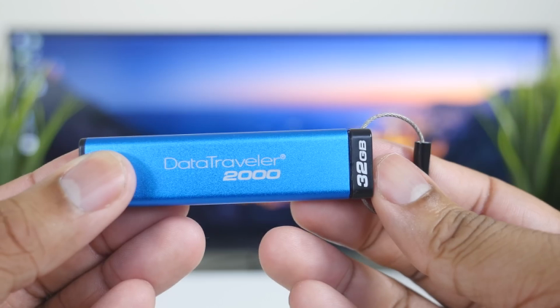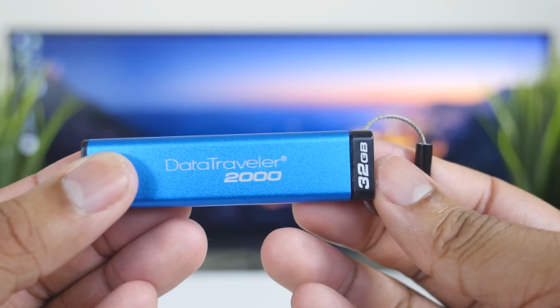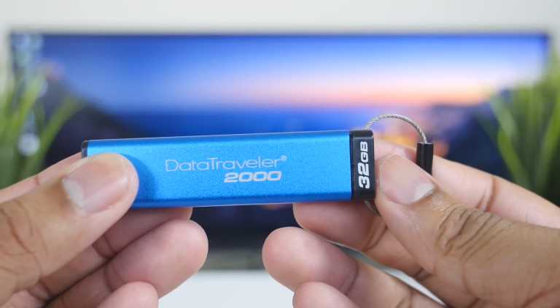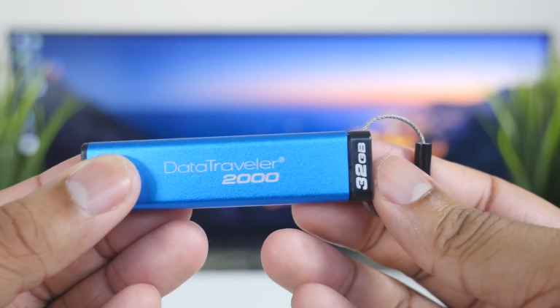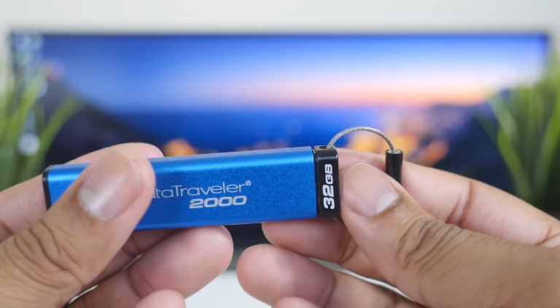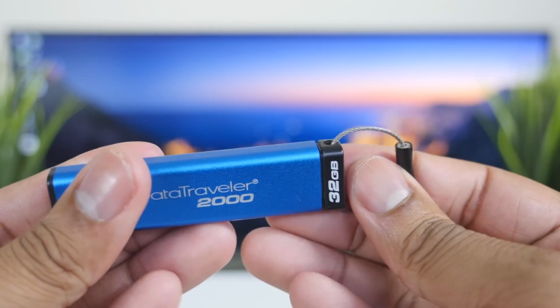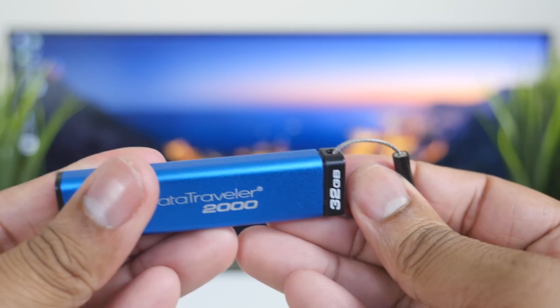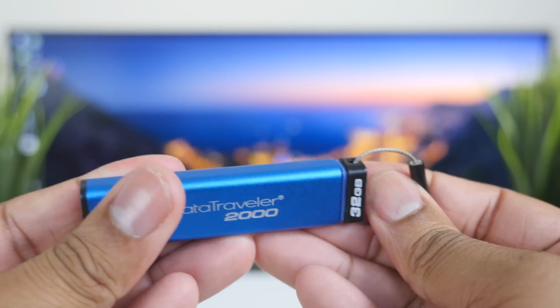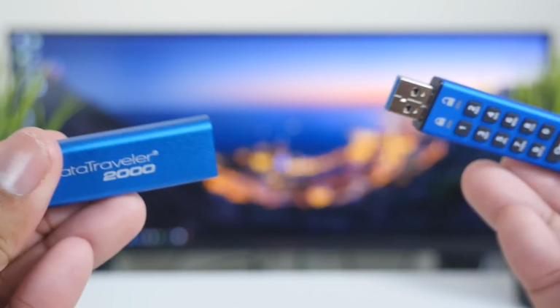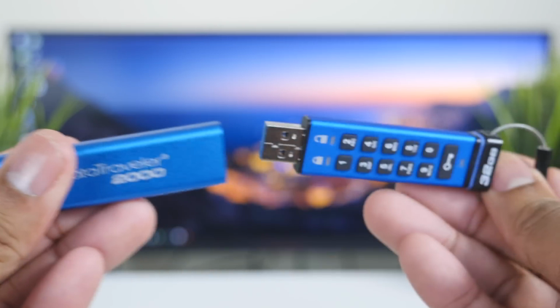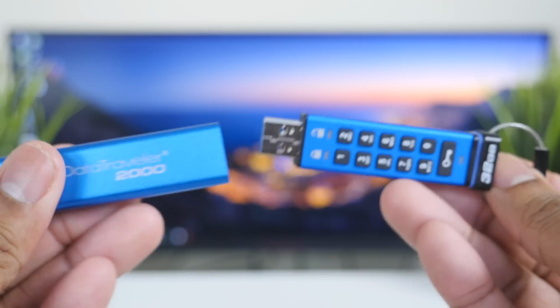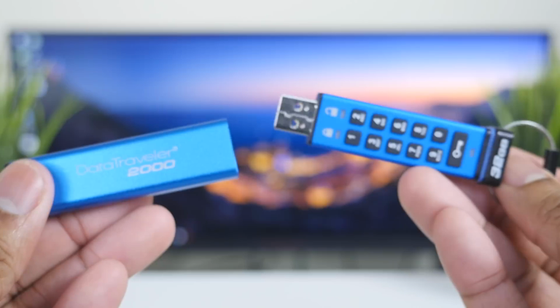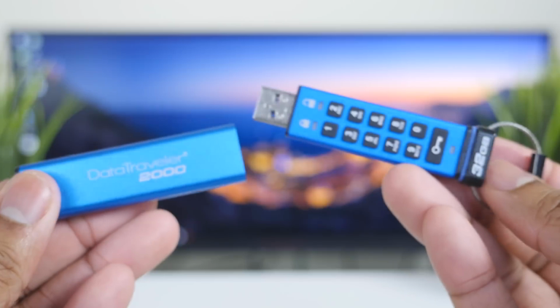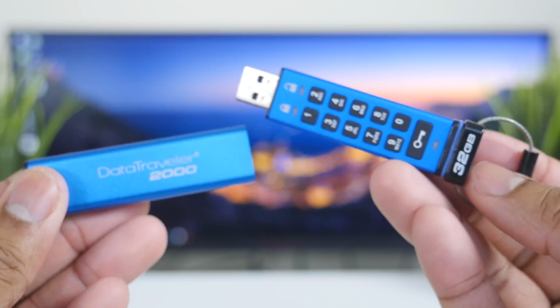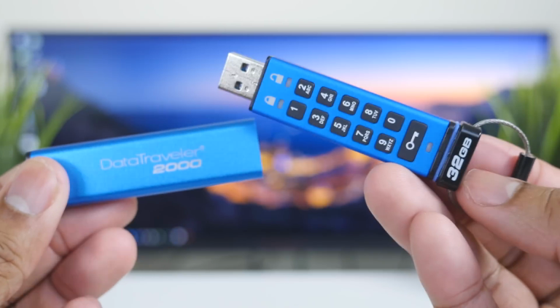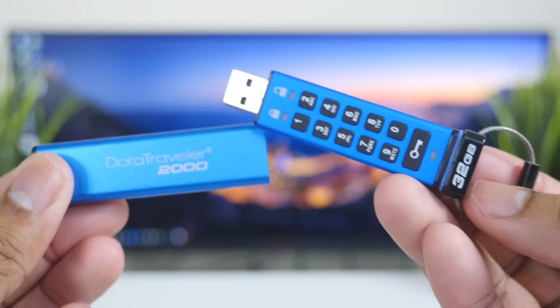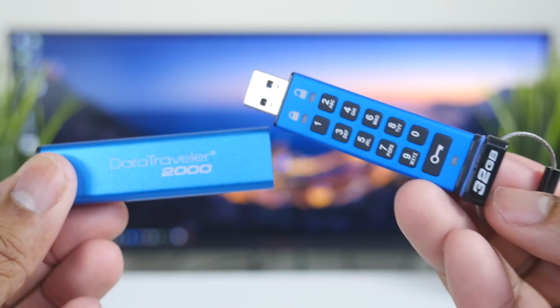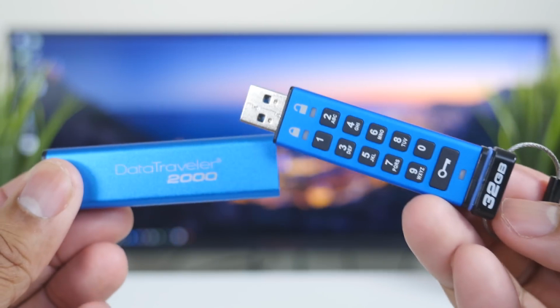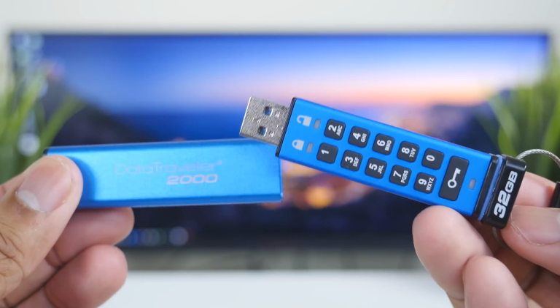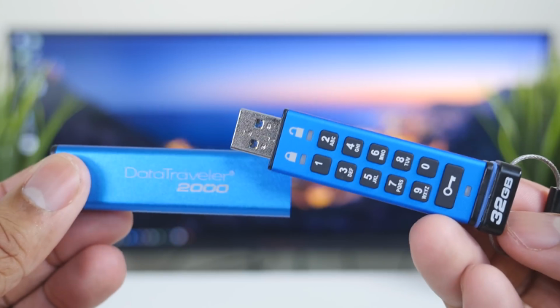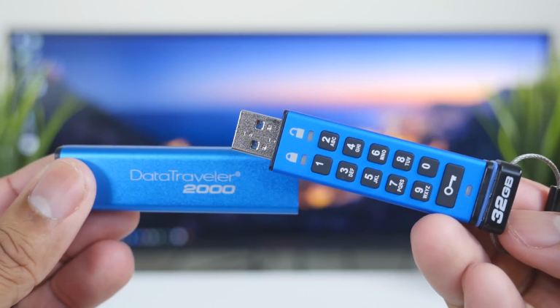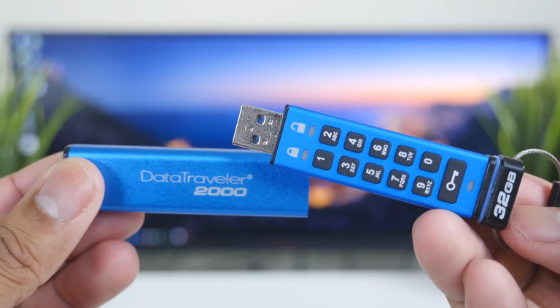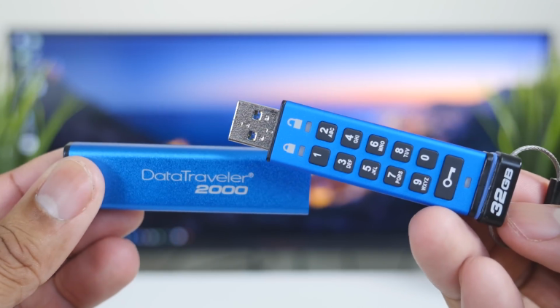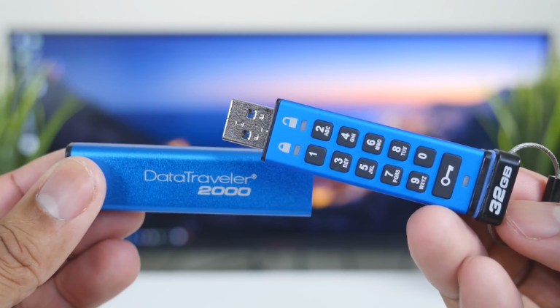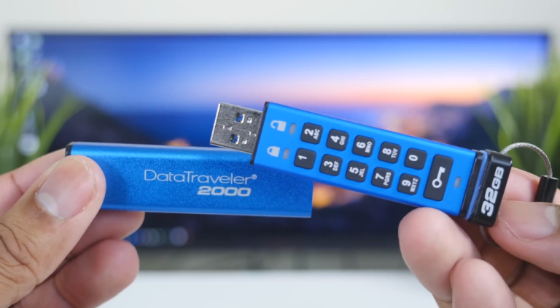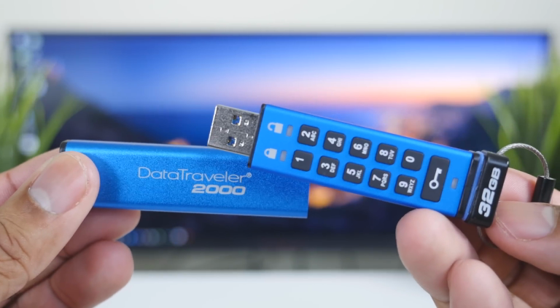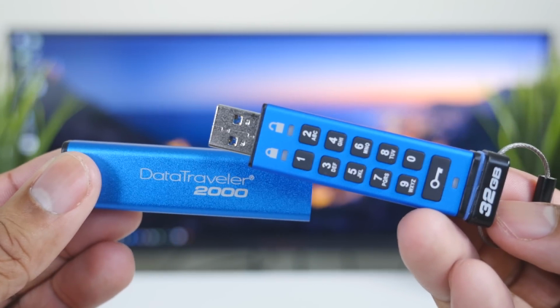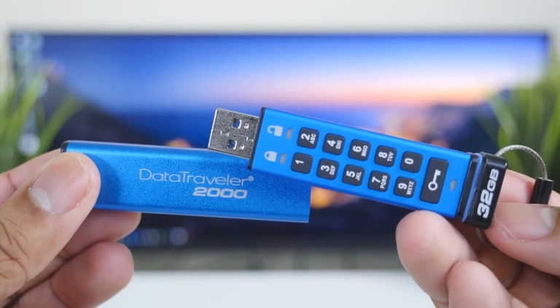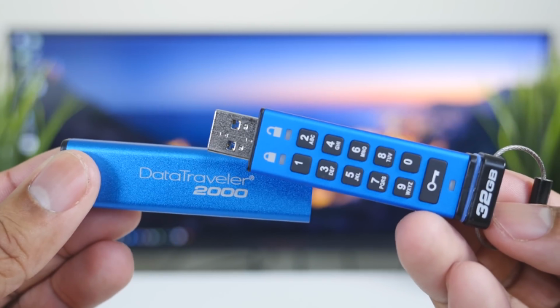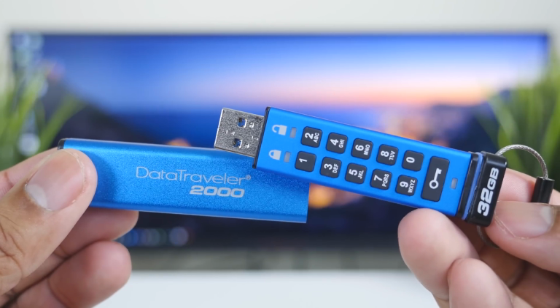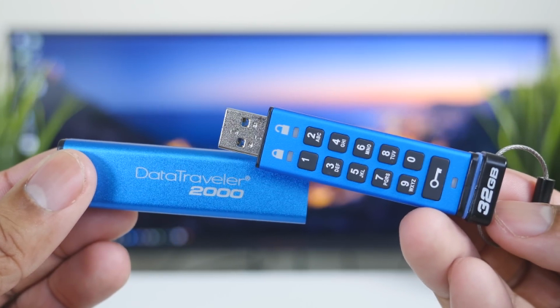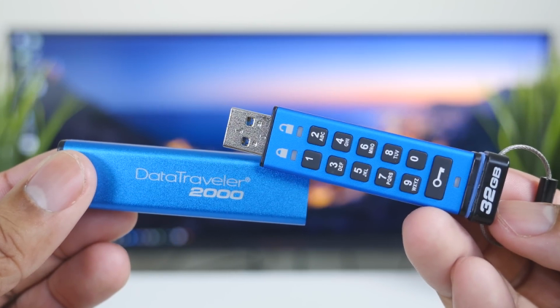The first thing you'll notice is that it does have a number pad on the front of it. That's the coolest thing about this drive, but we'll come back to that.